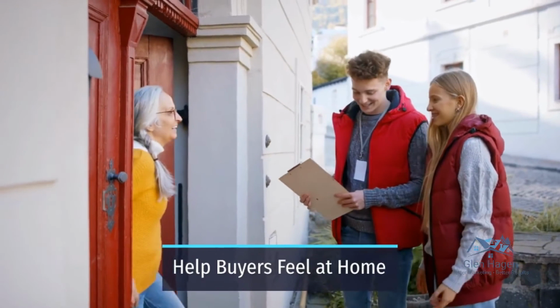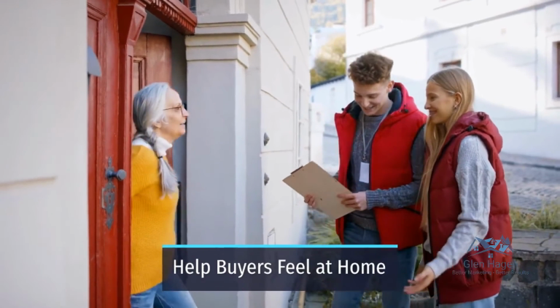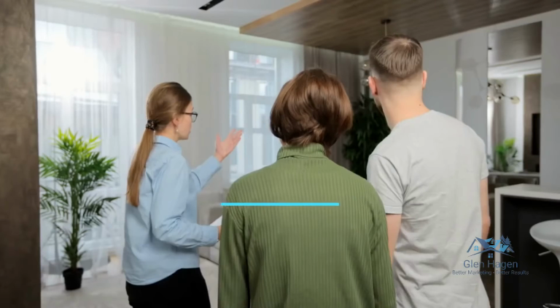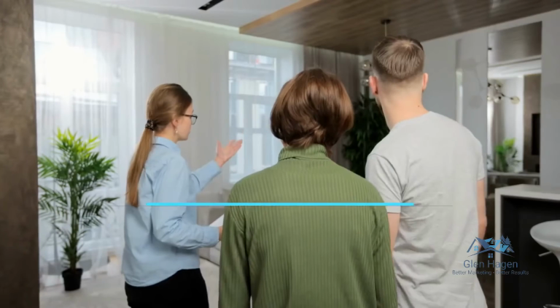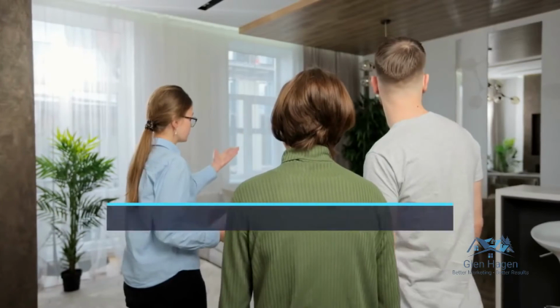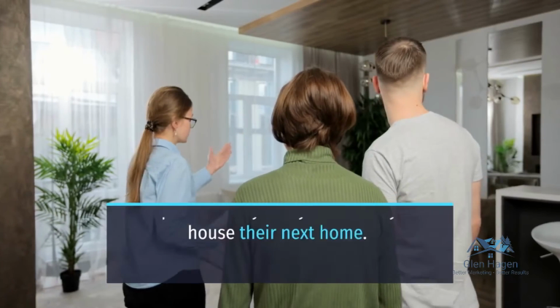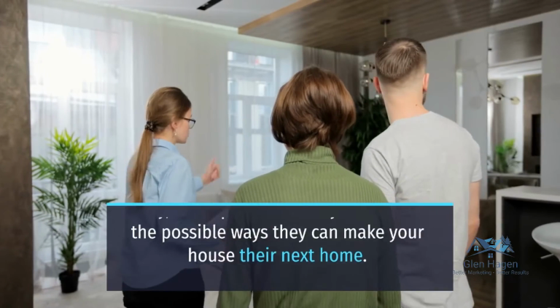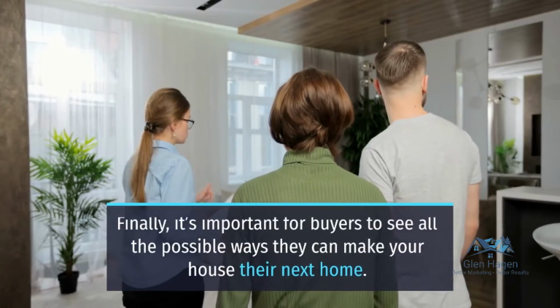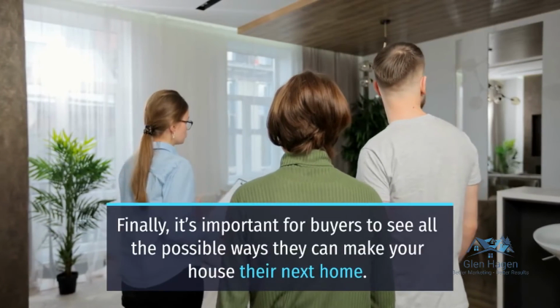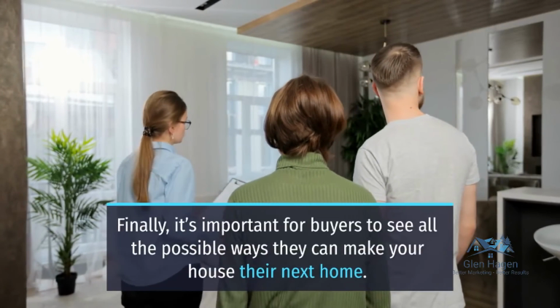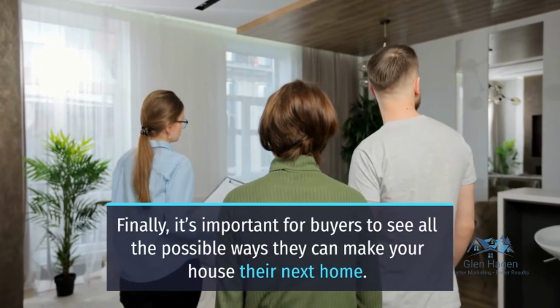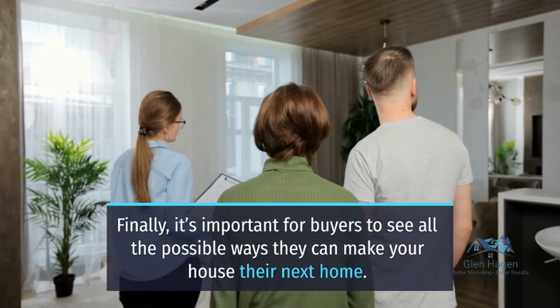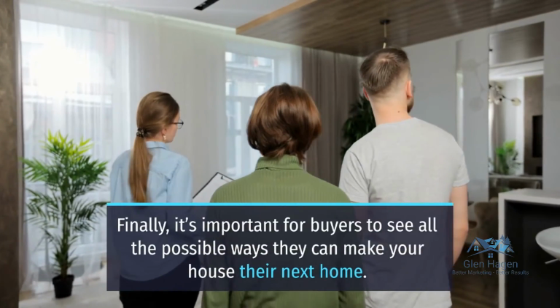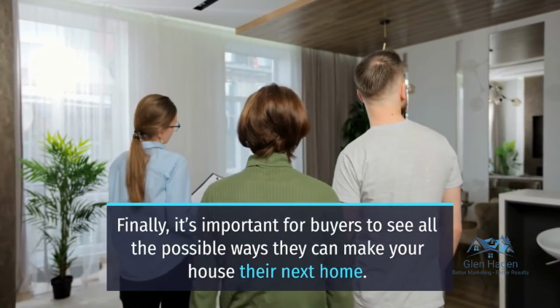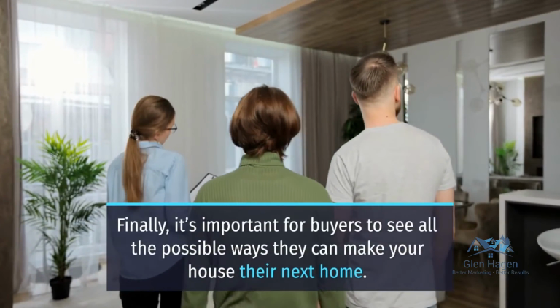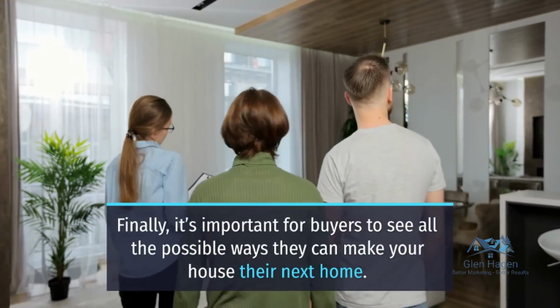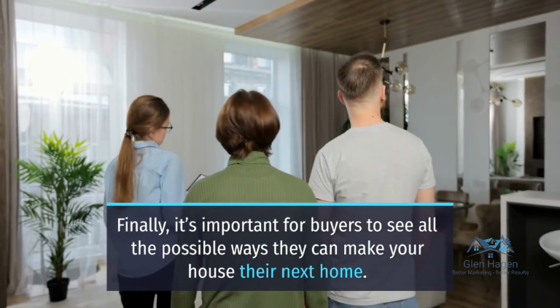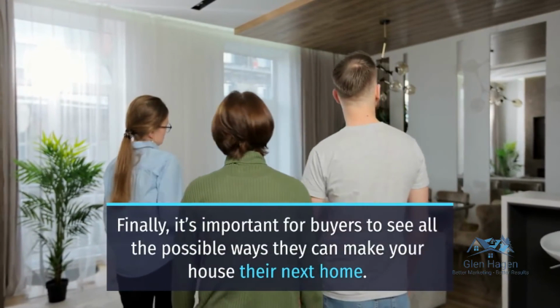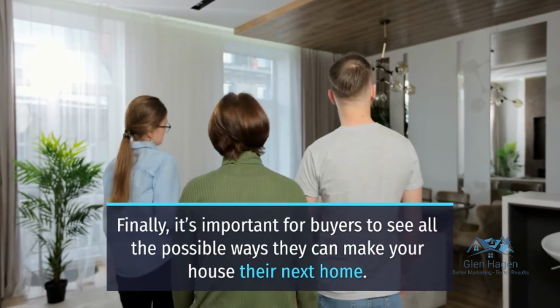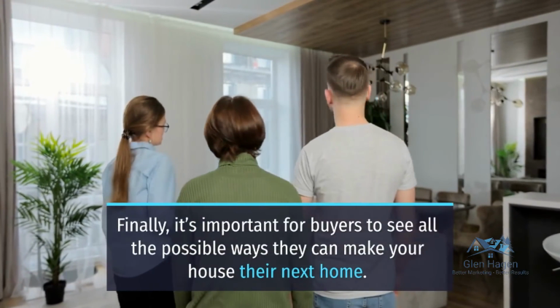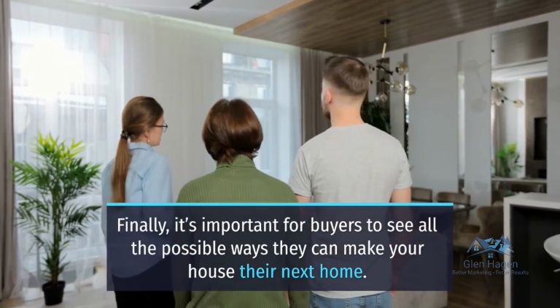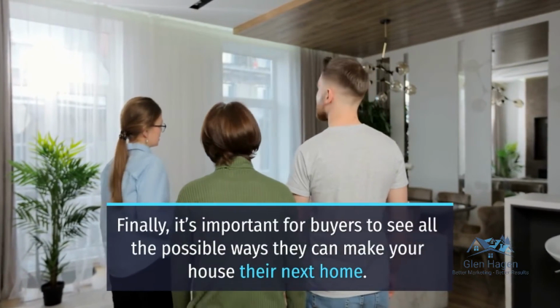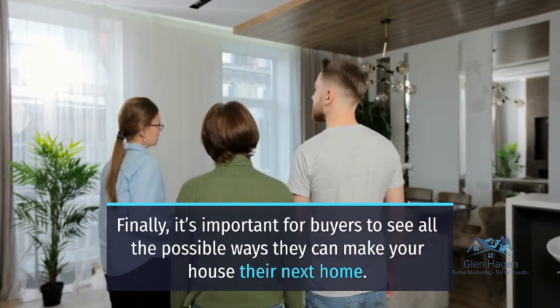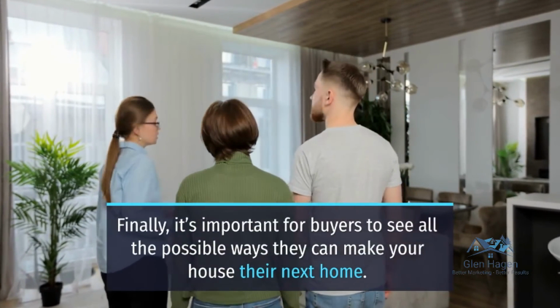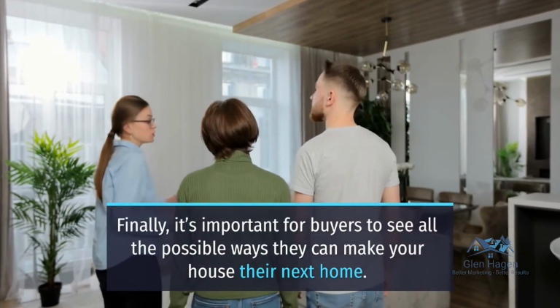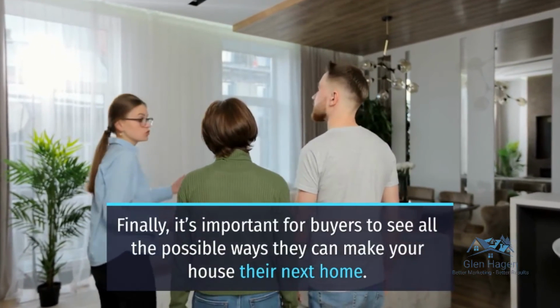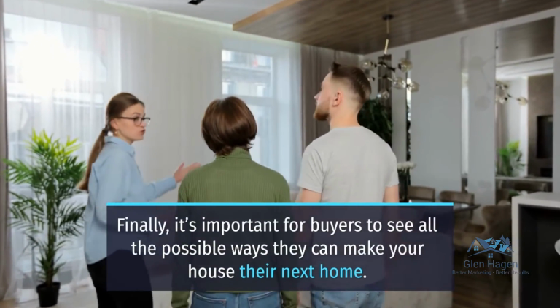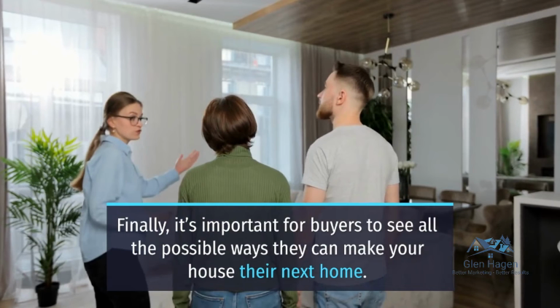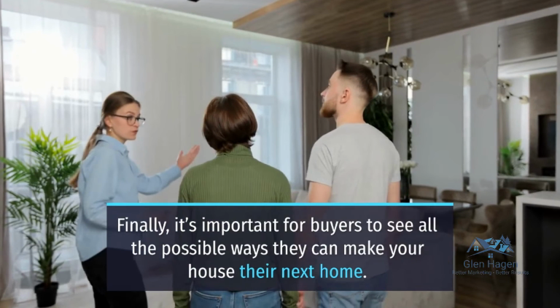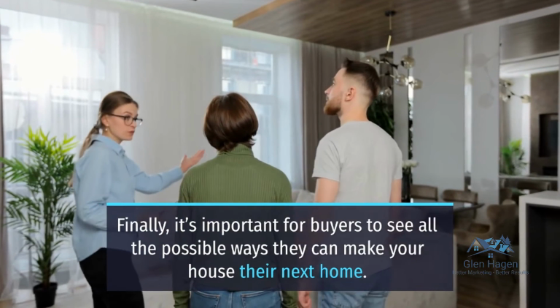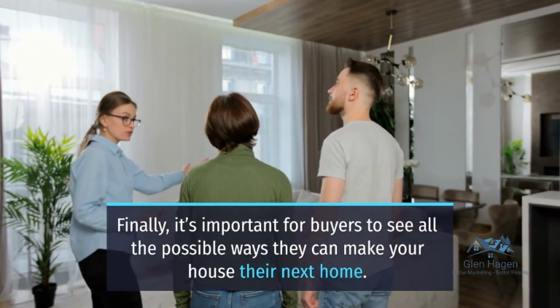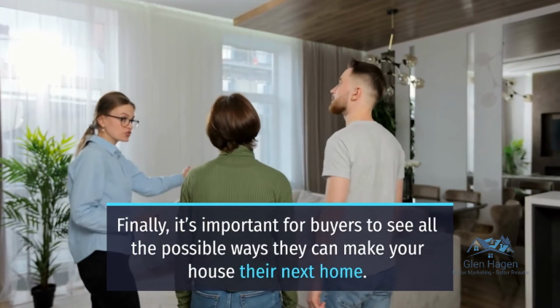Help buyers feel at home. Finally, it's important for buyers to see all the possible ways they can make your house their next home.